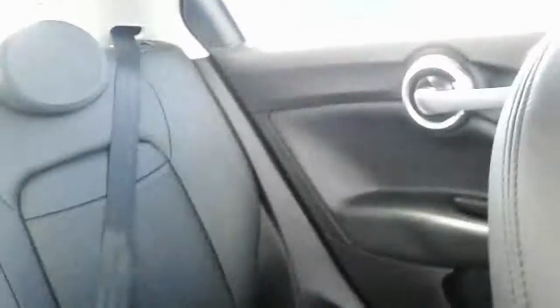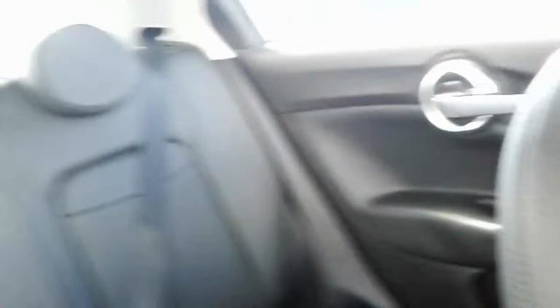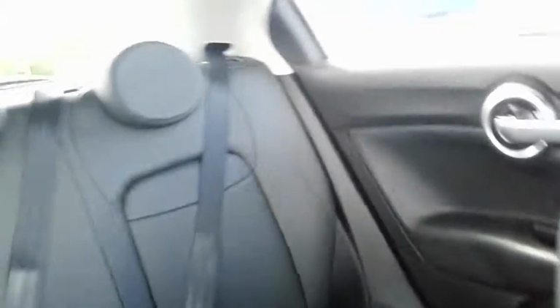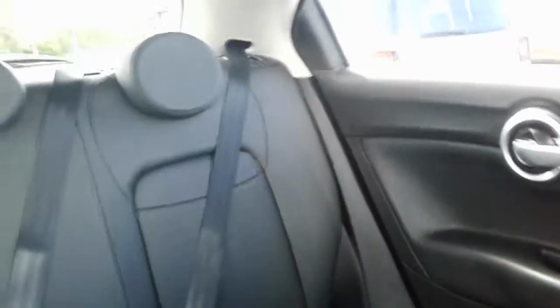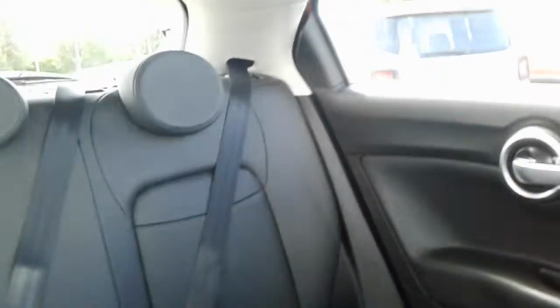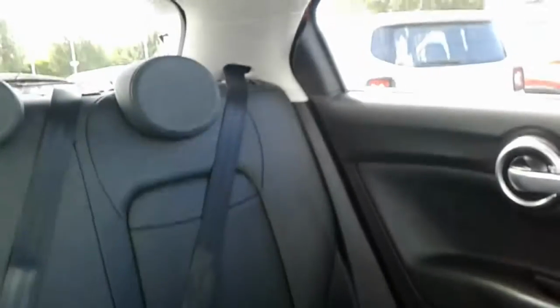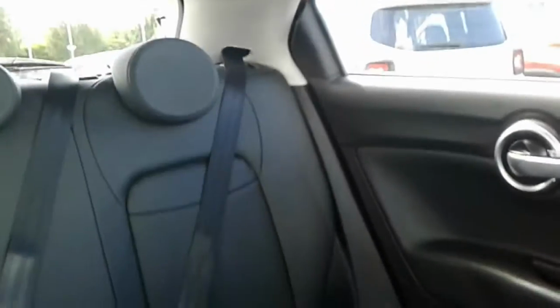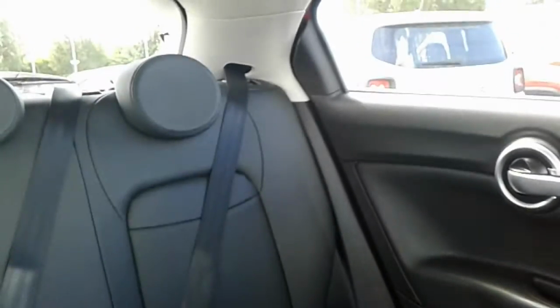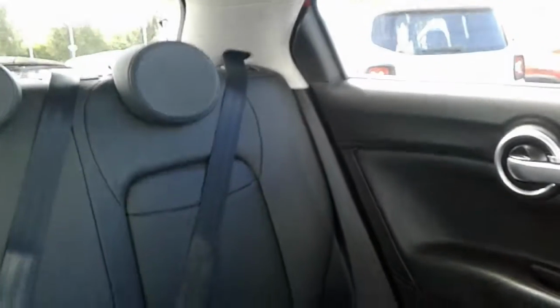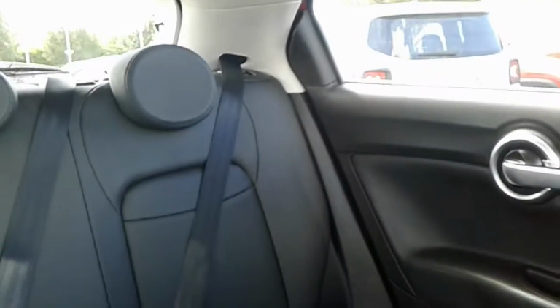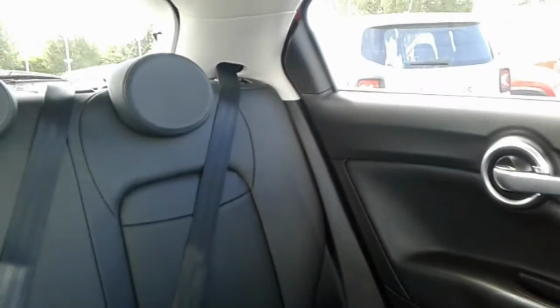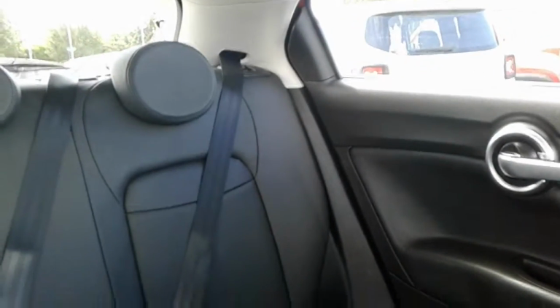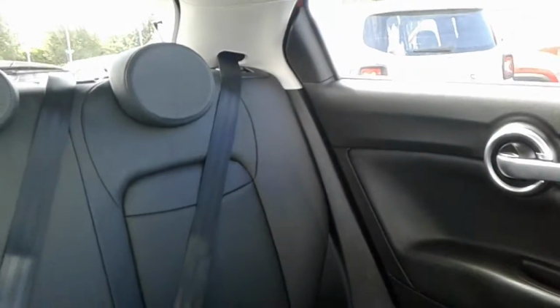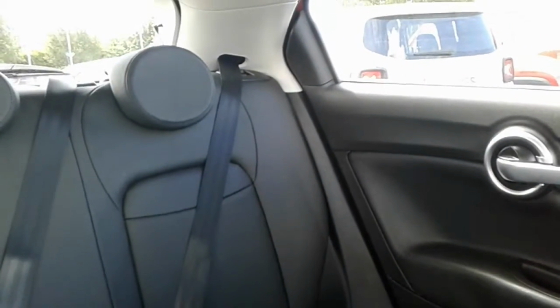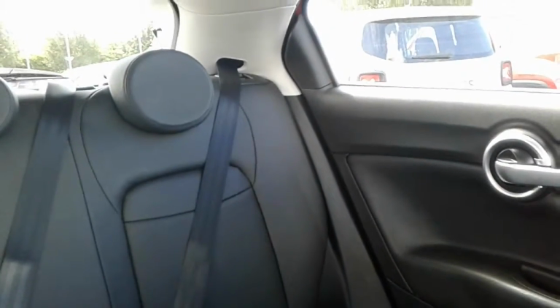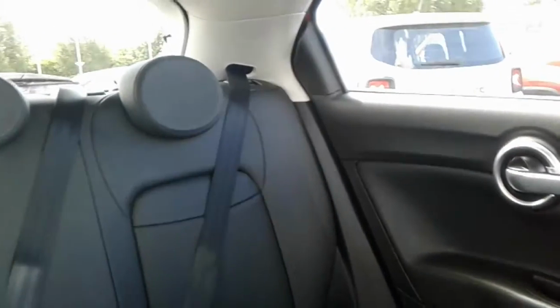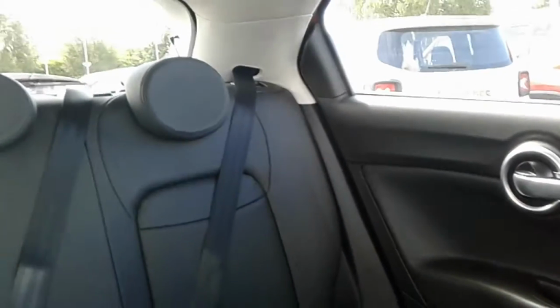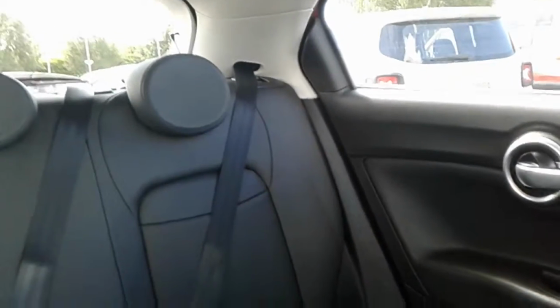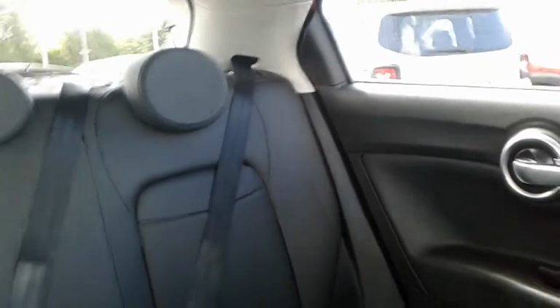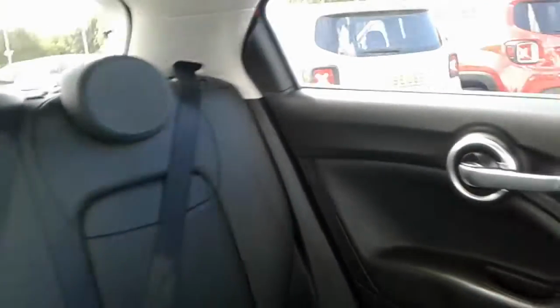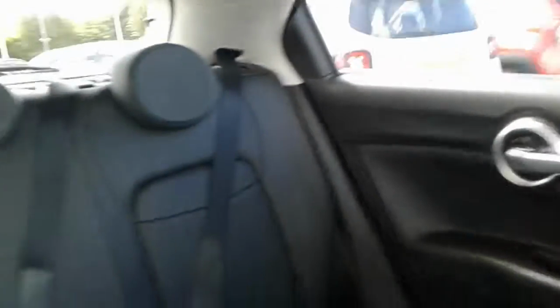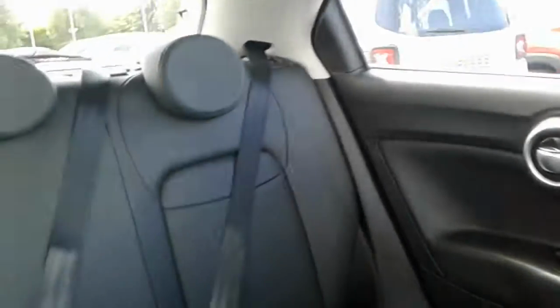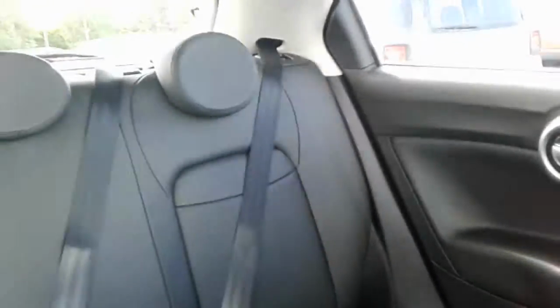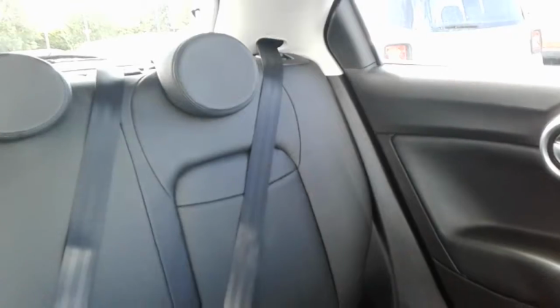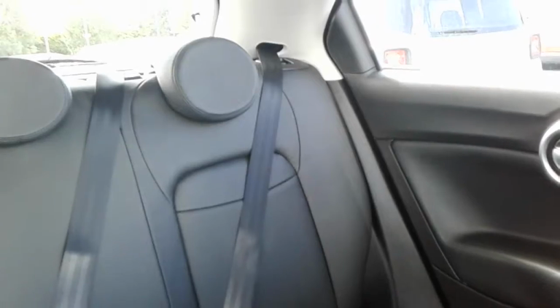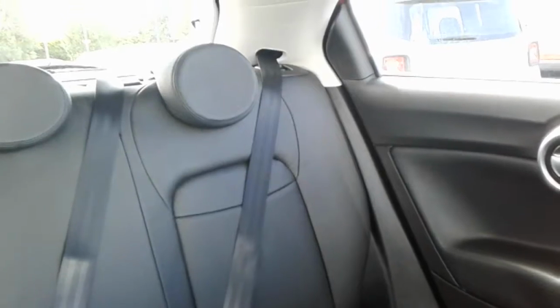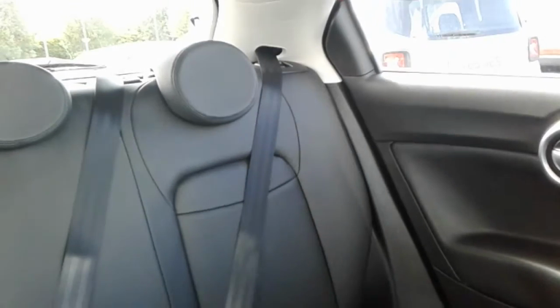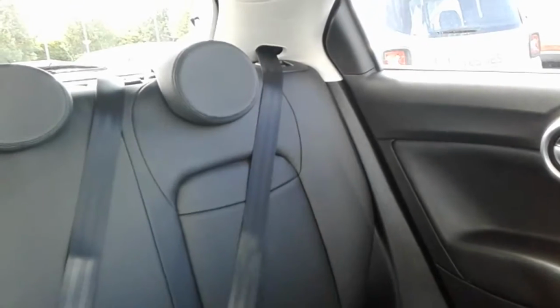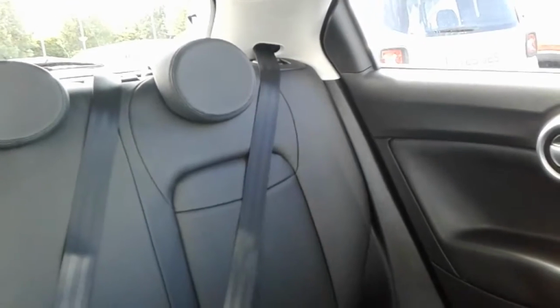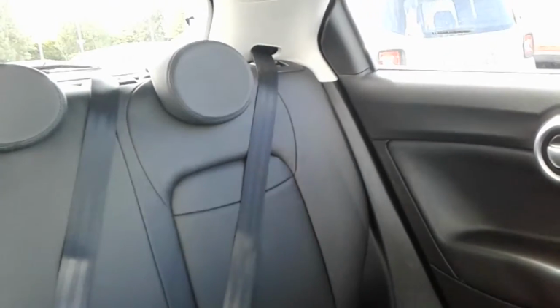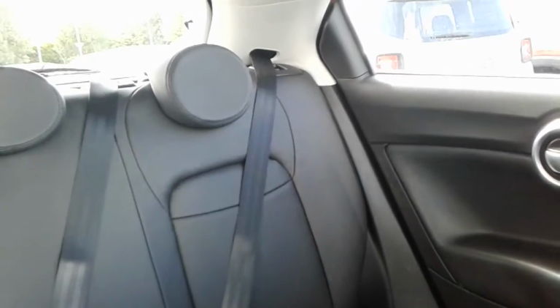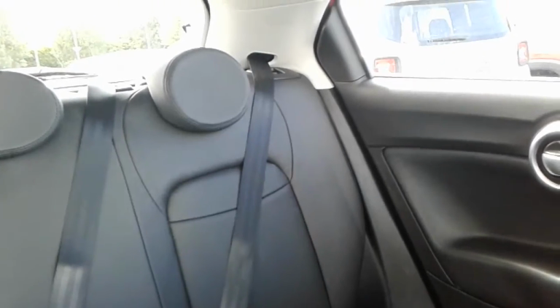Finally, in the rear of the vehicle, seats are for a further three people, with the same black leather as you have in the front.